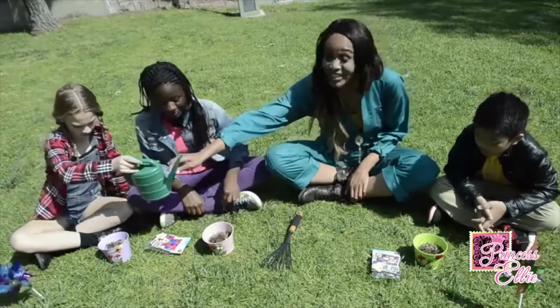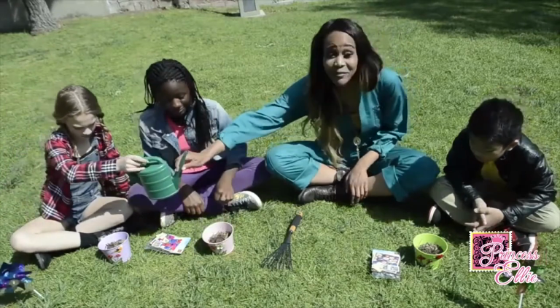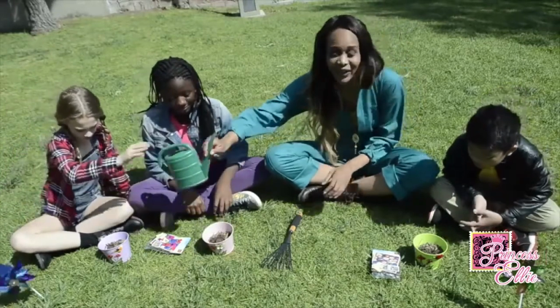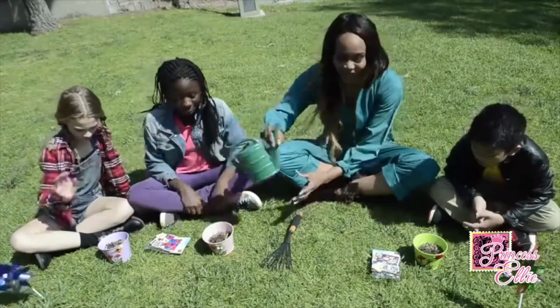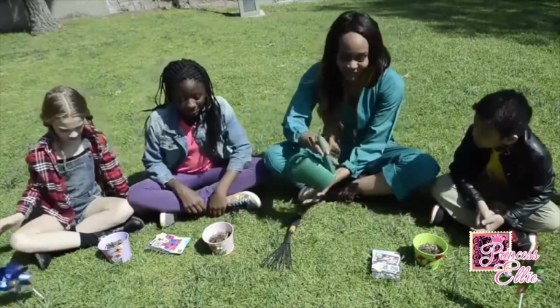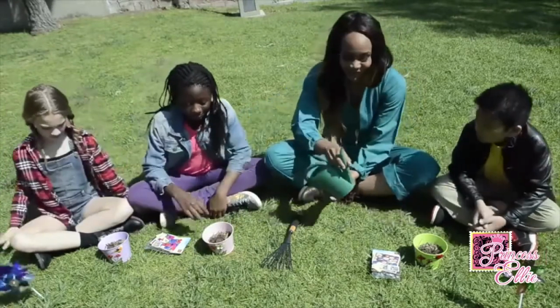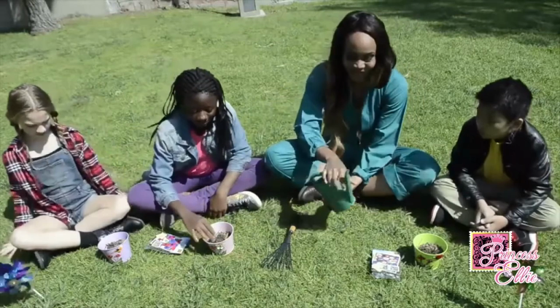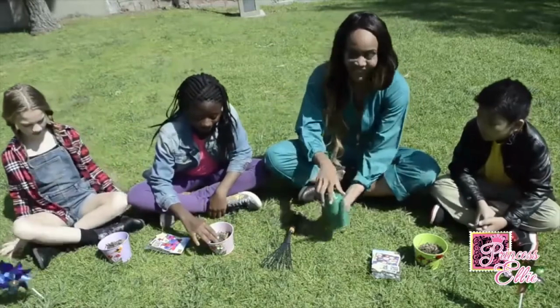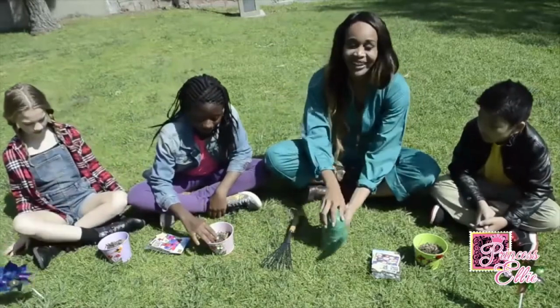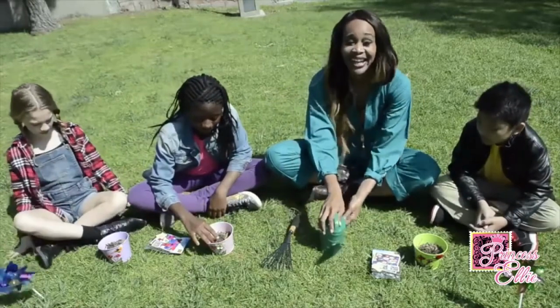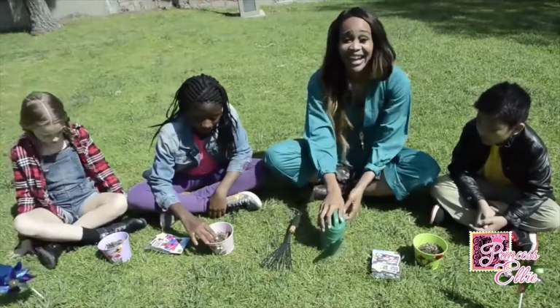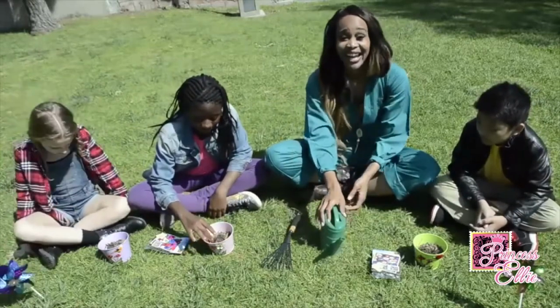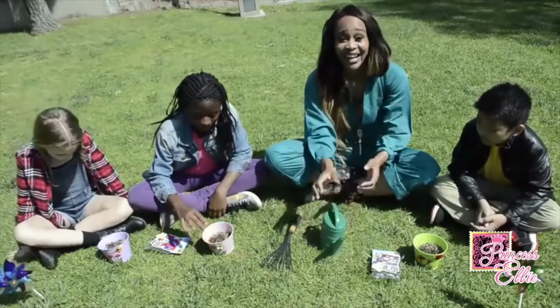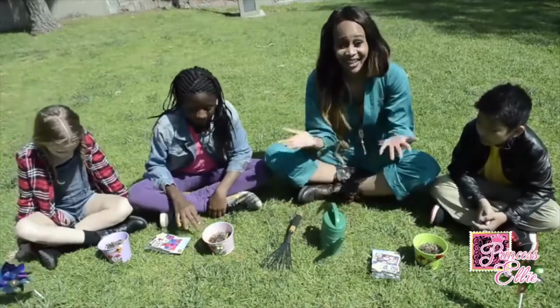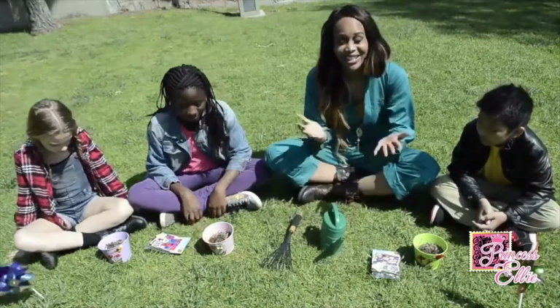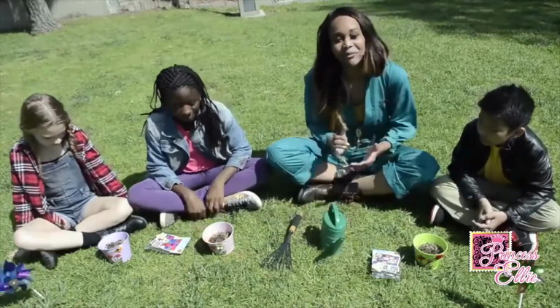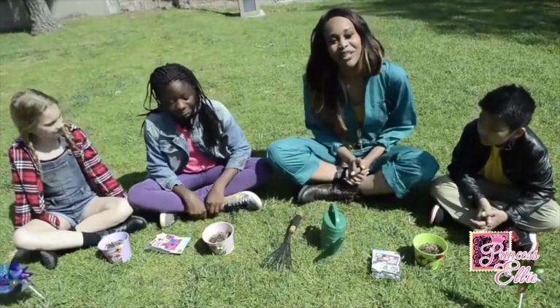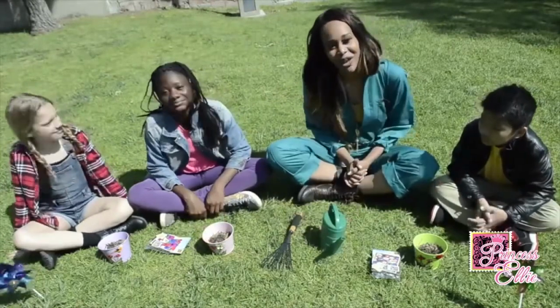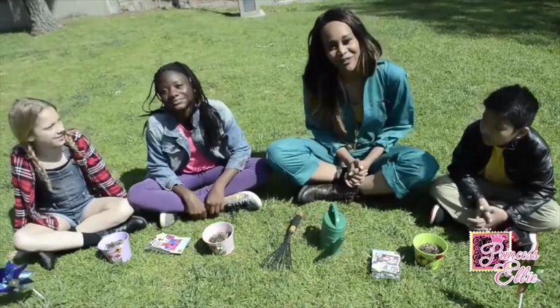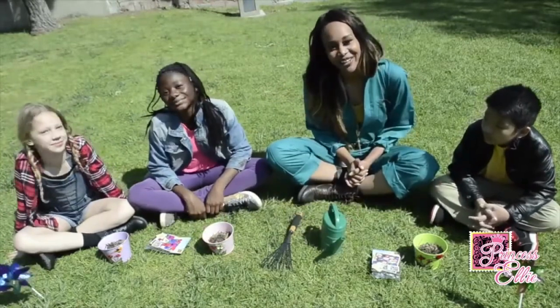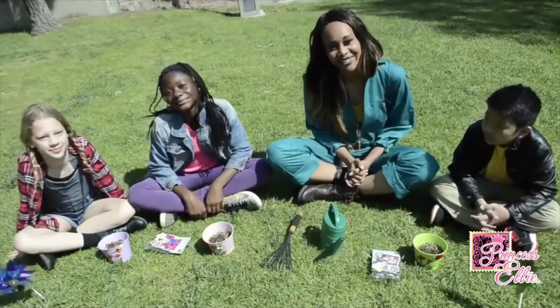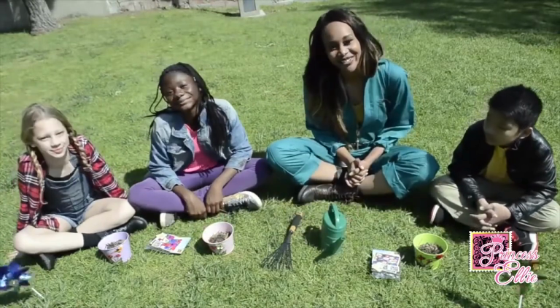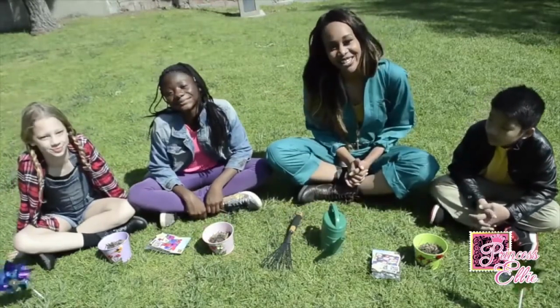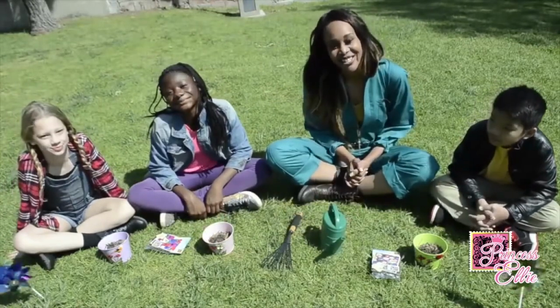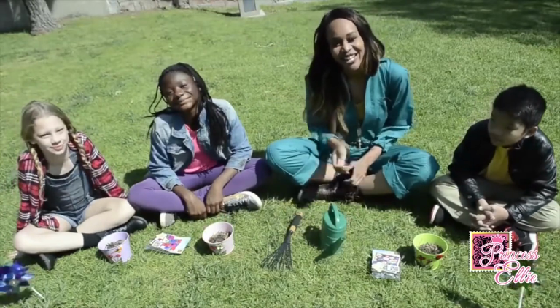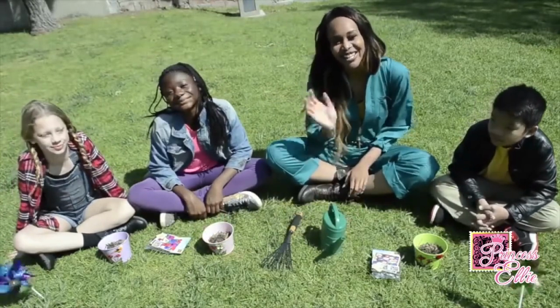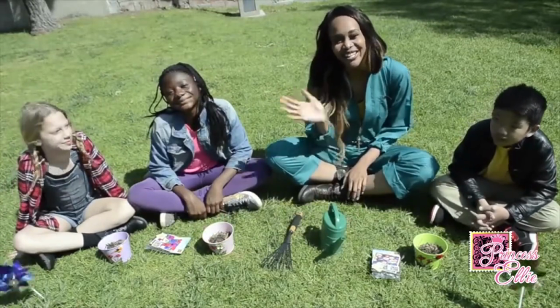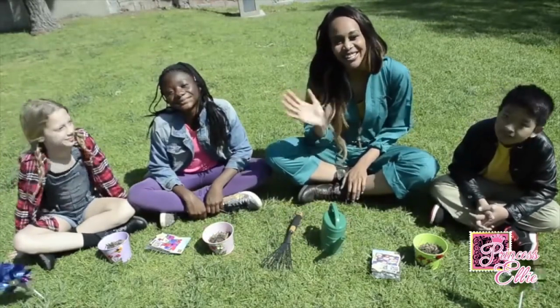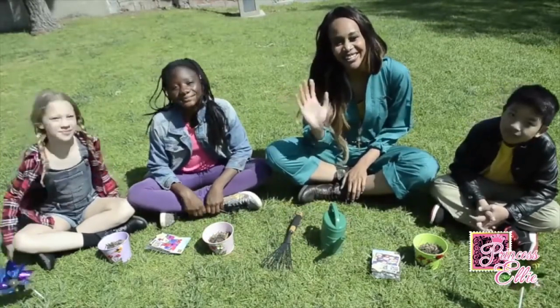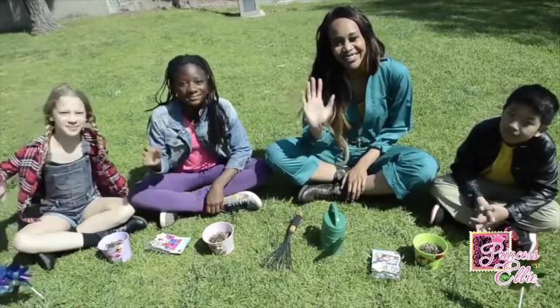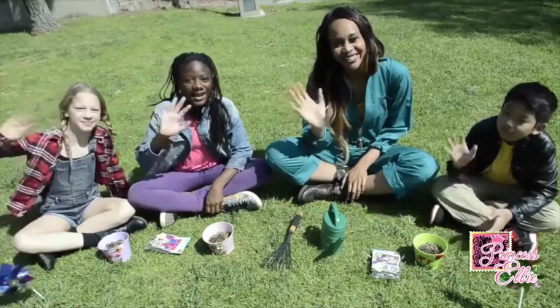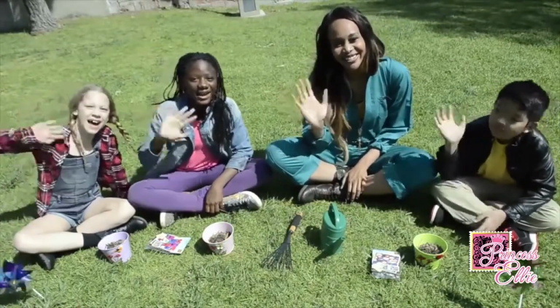Pretty simple, huh? And that's how you plant a wildflower. See you guys later, bye!